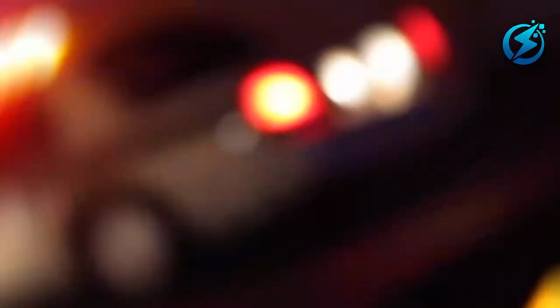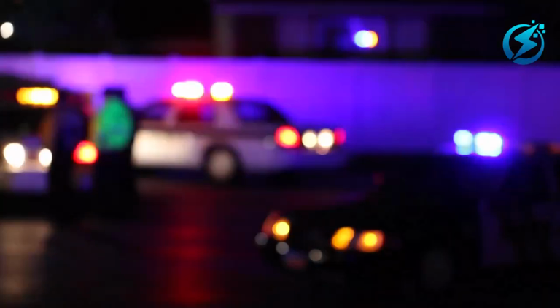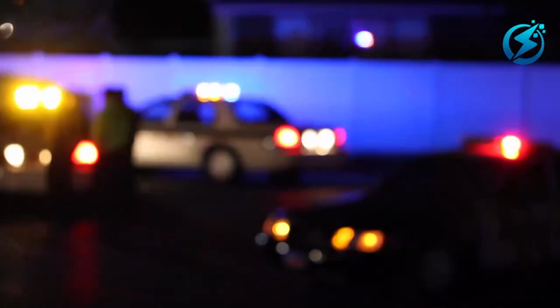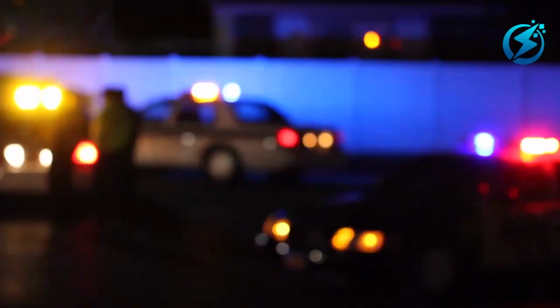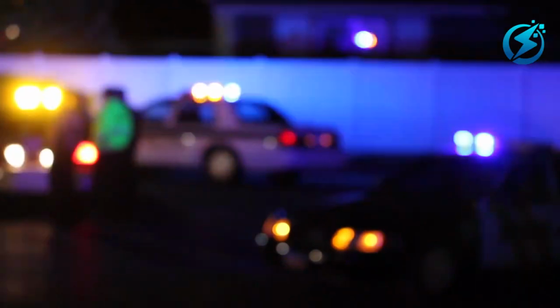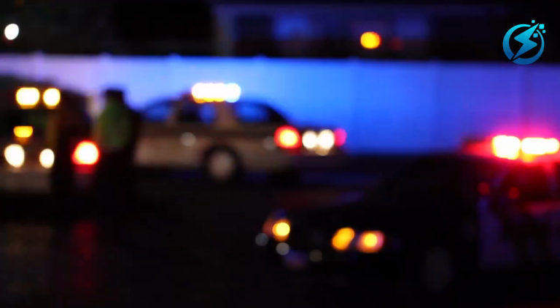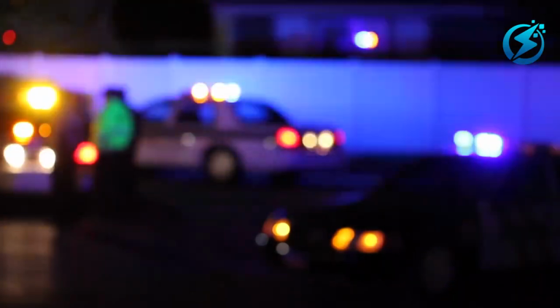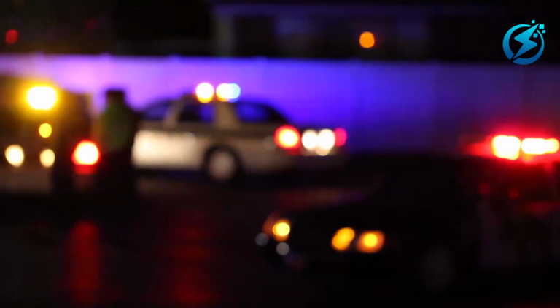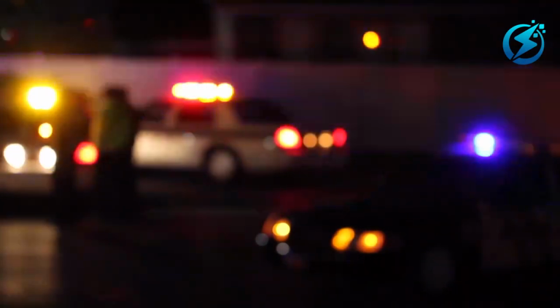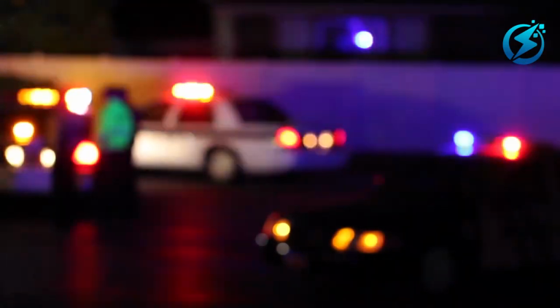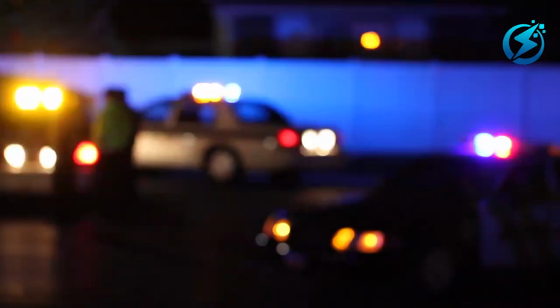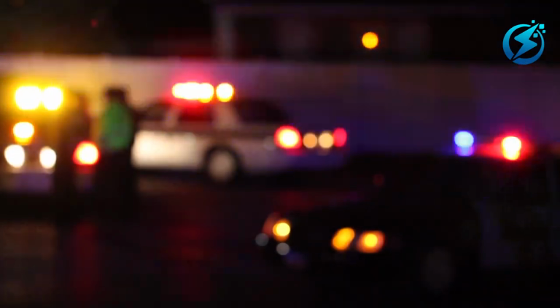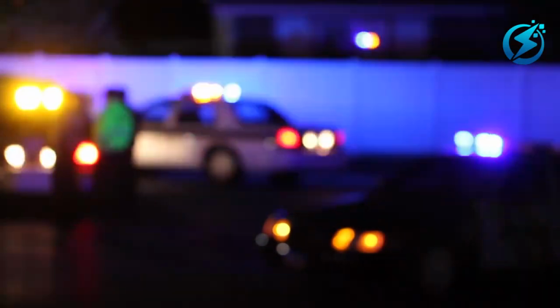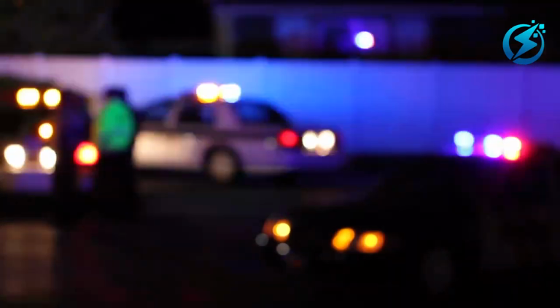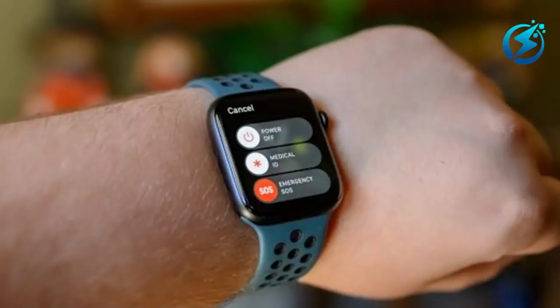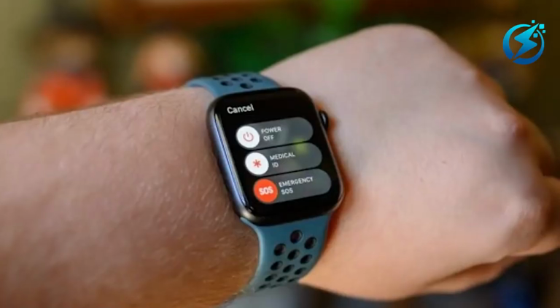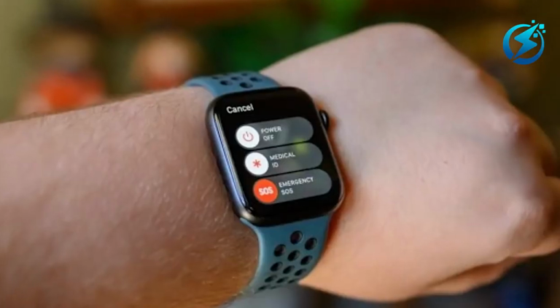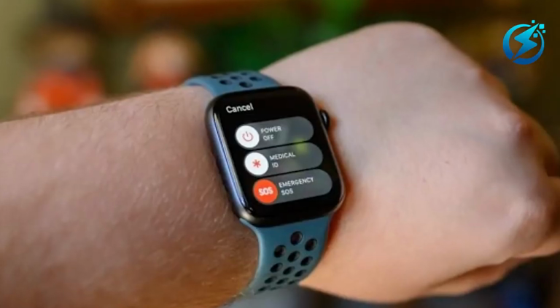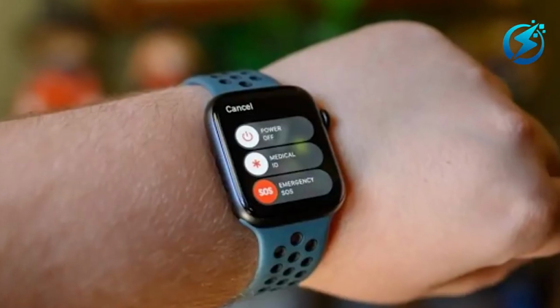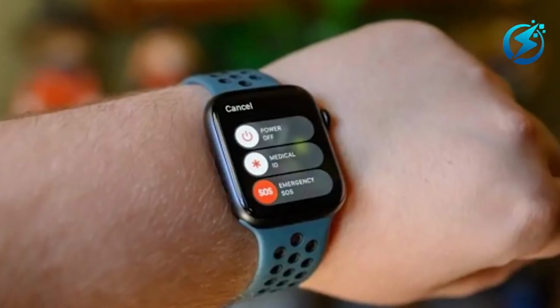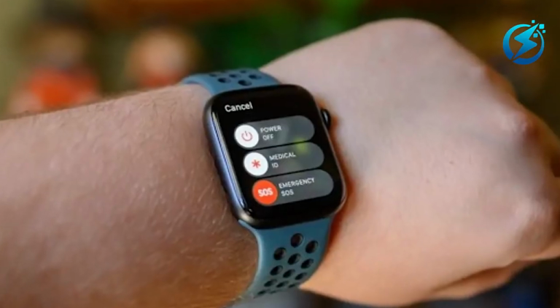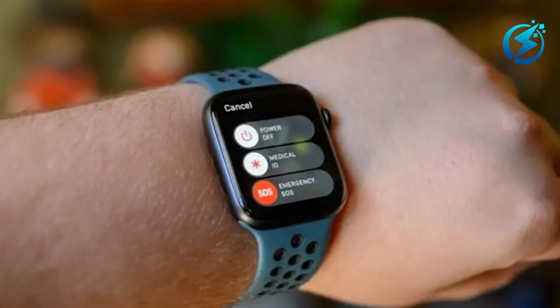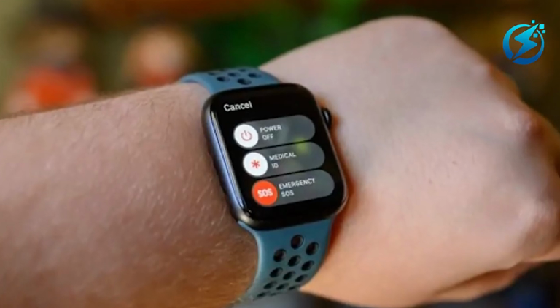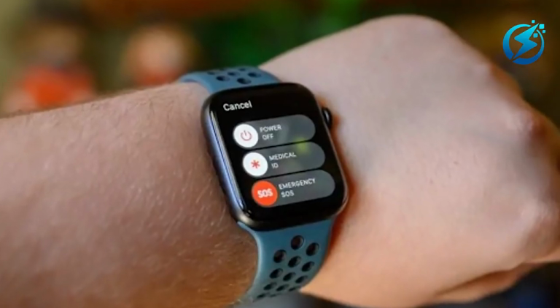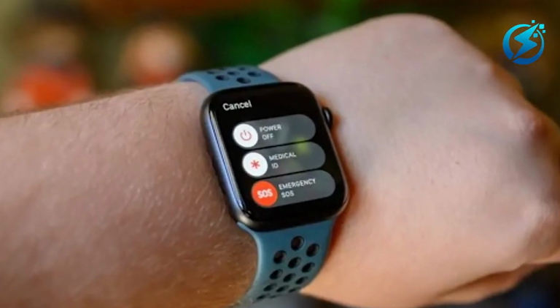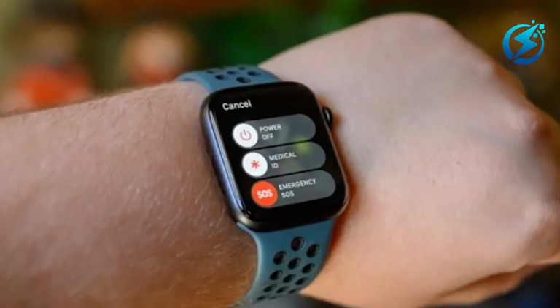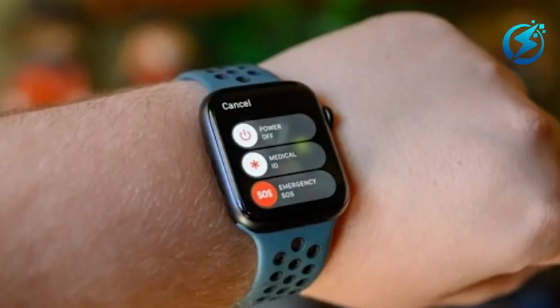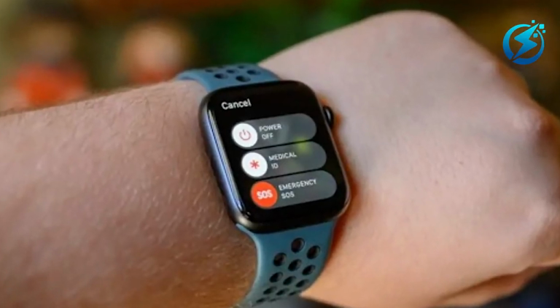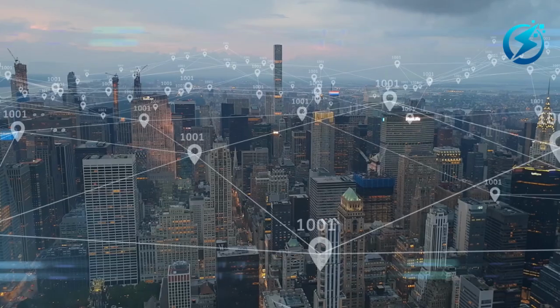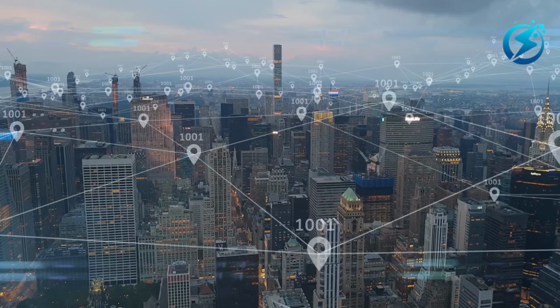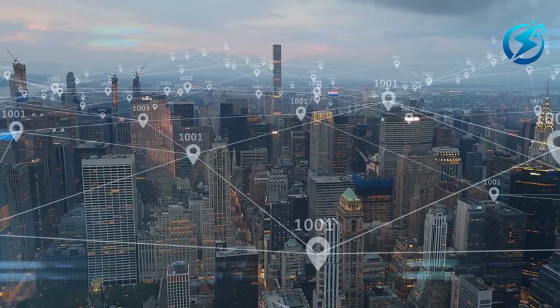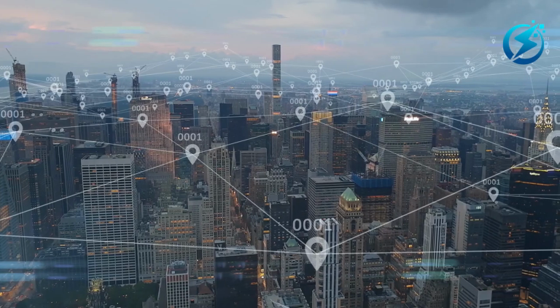Both the emergency services and your emergency contacts will then be alerted with your location.